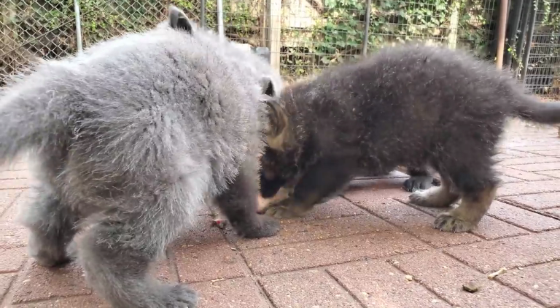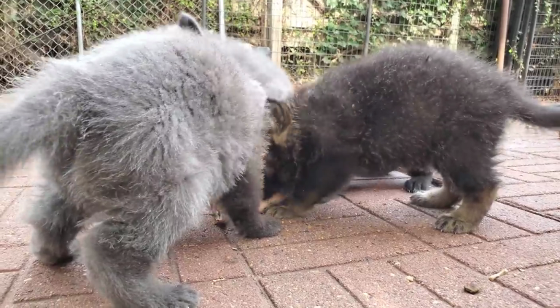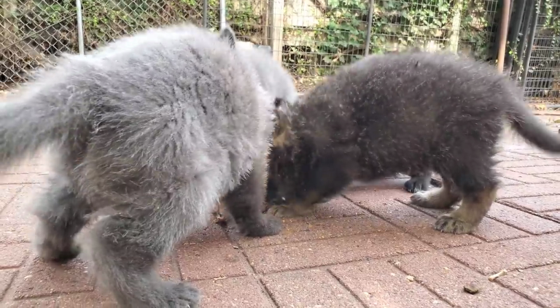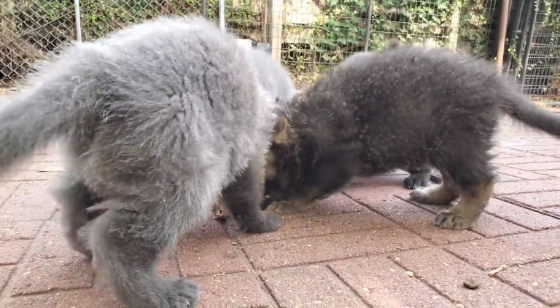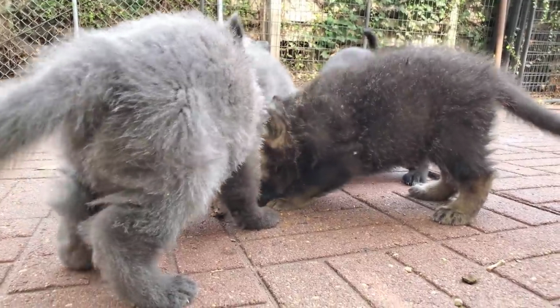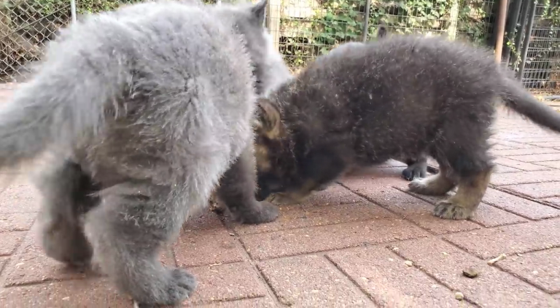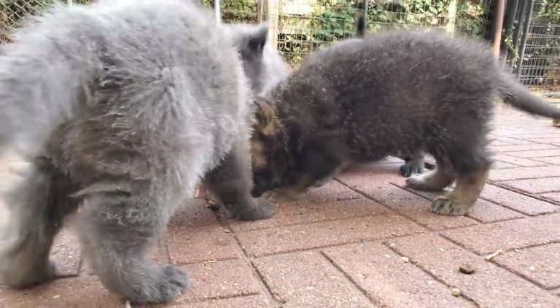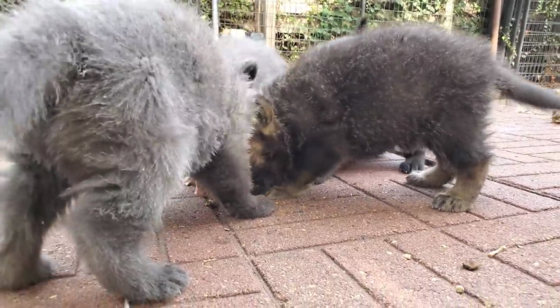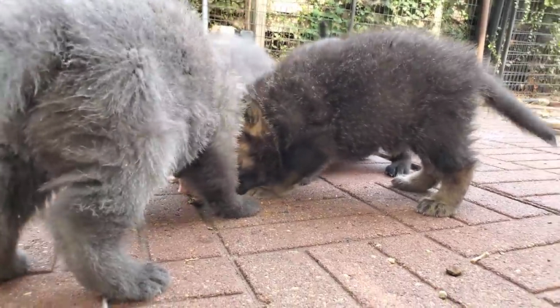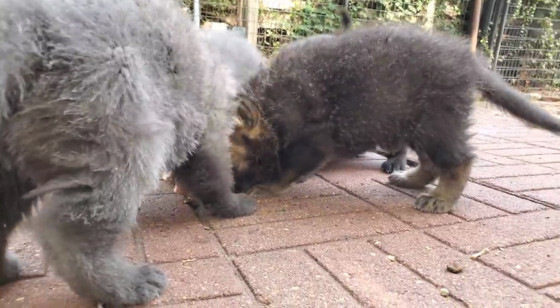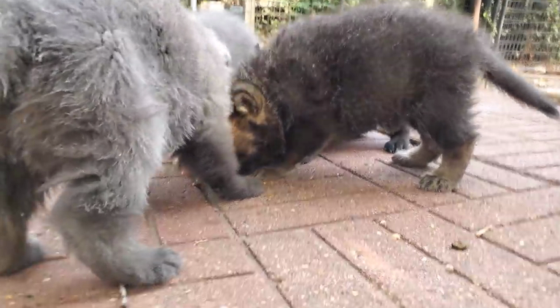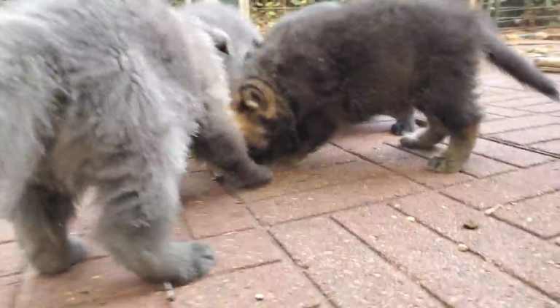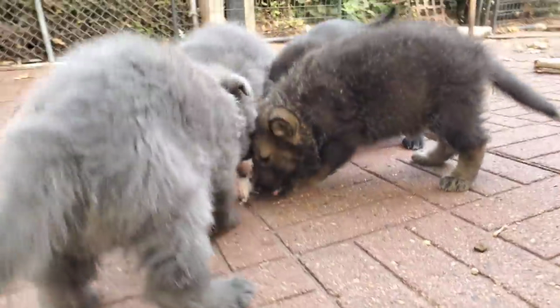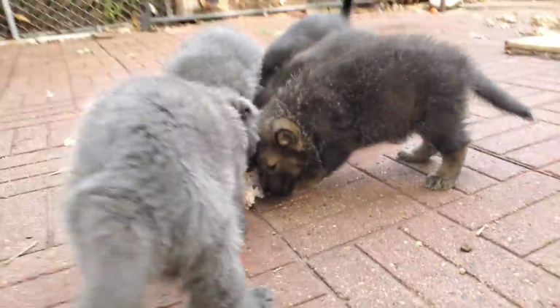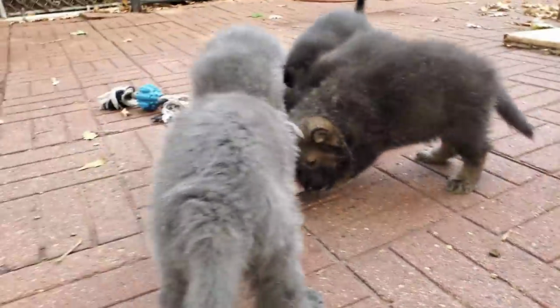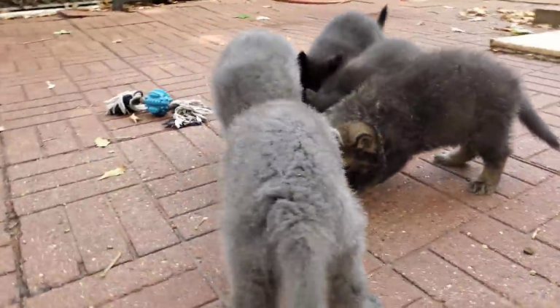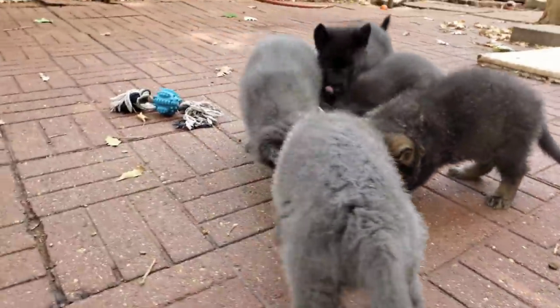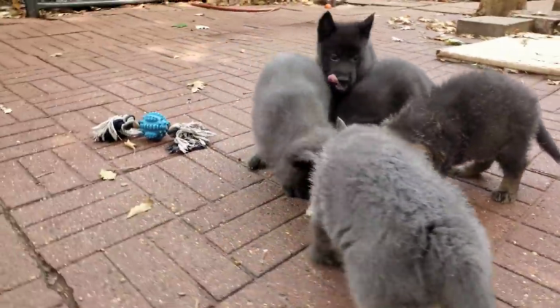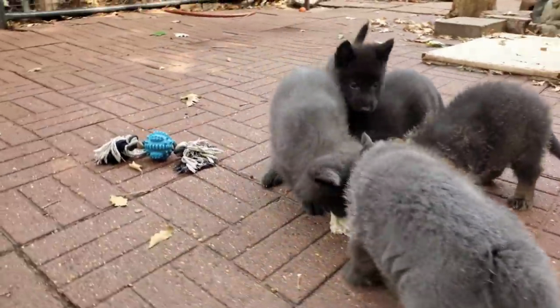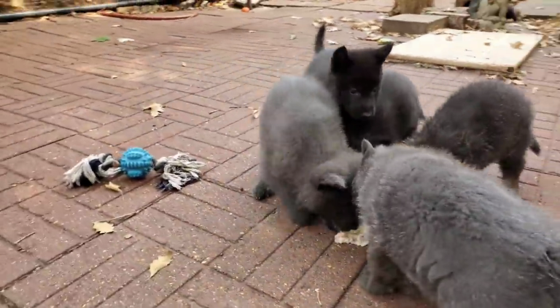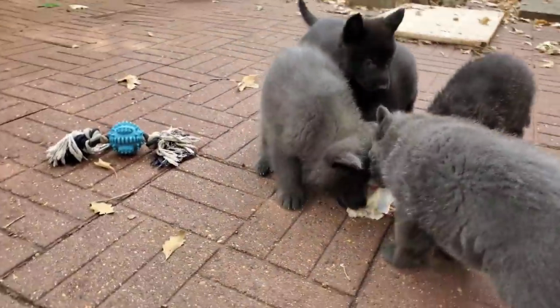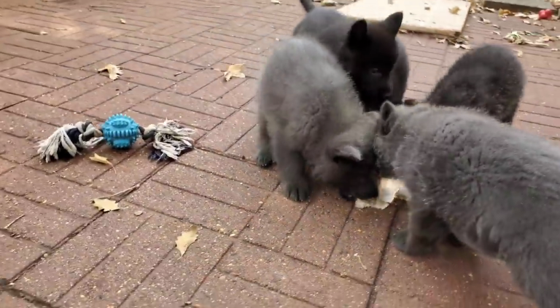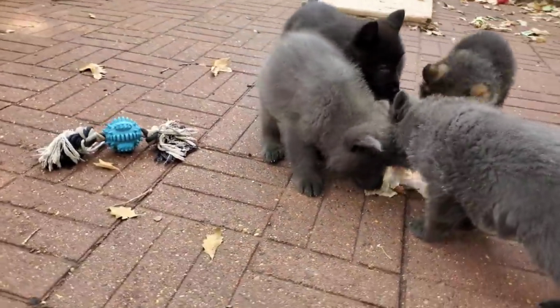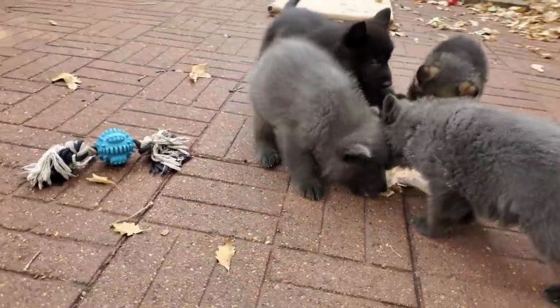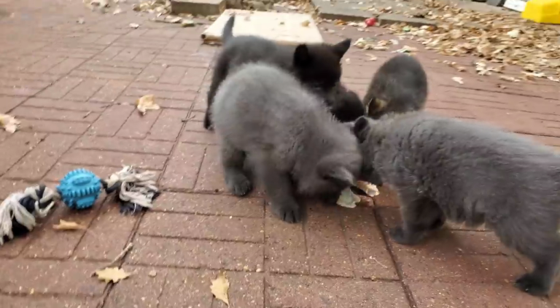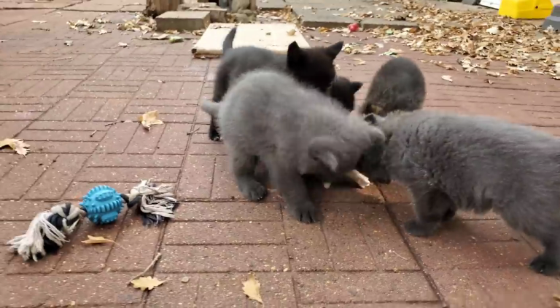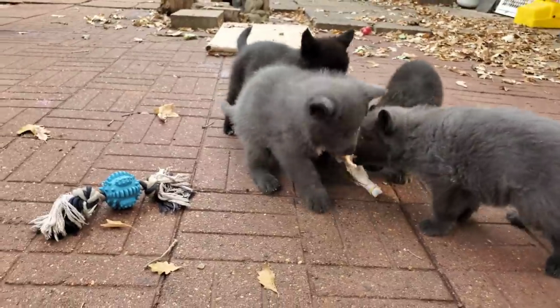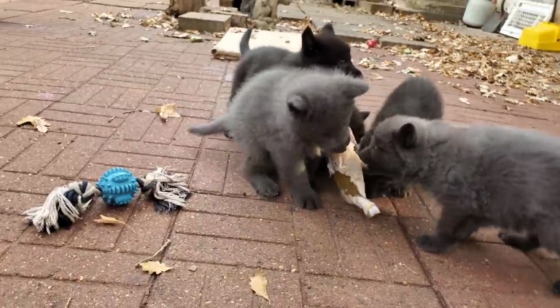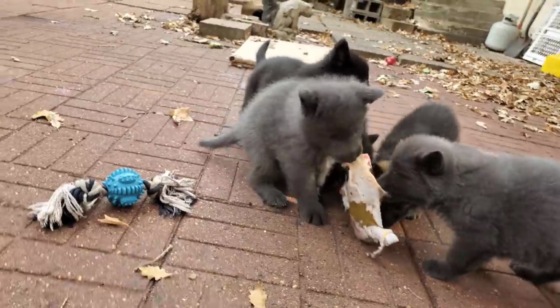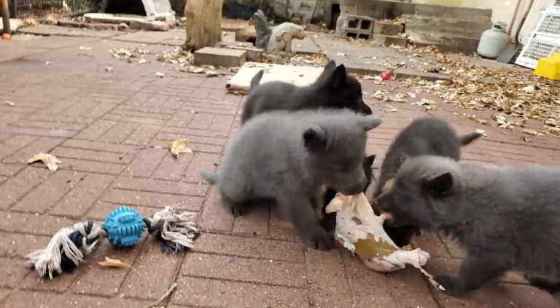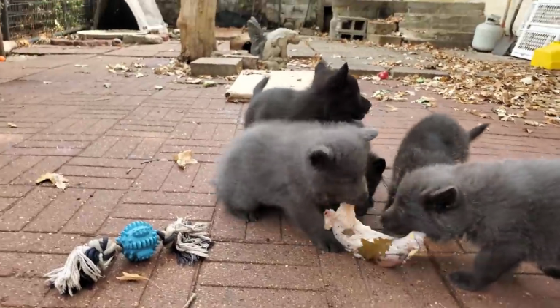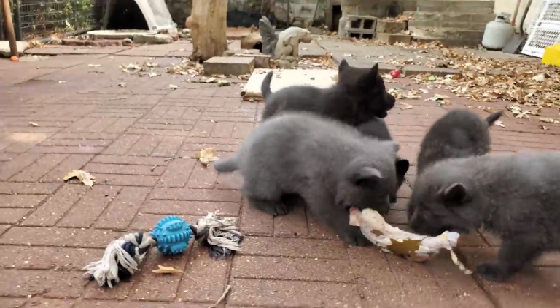You can see just how much they get out of this. This is a learning experience for them — it's exercise and it's food.